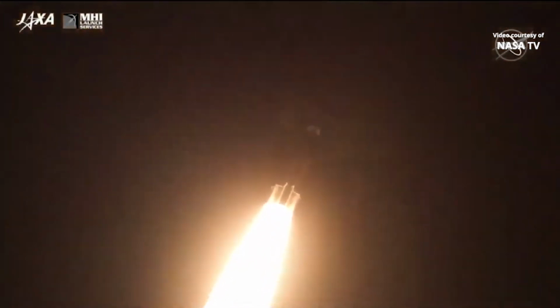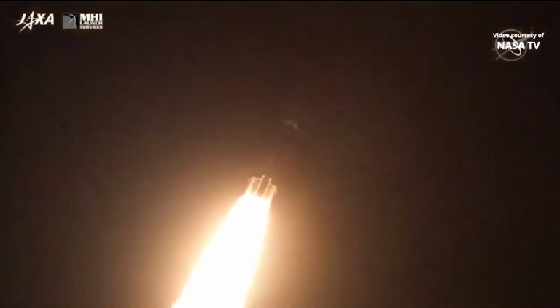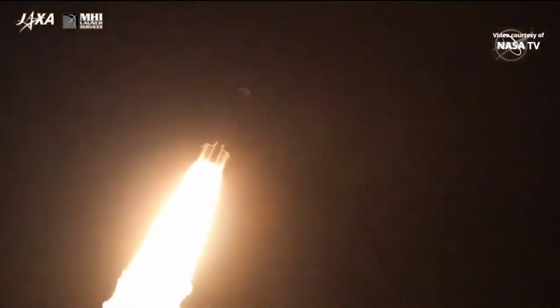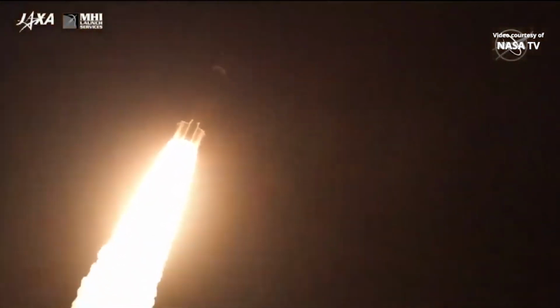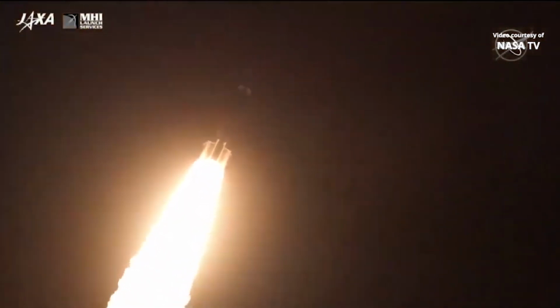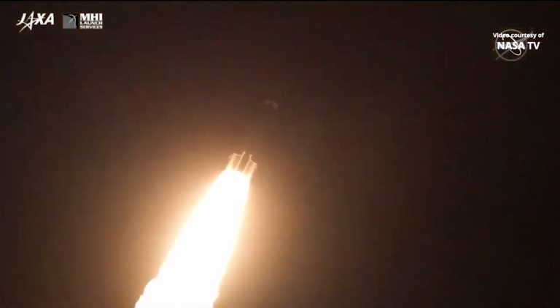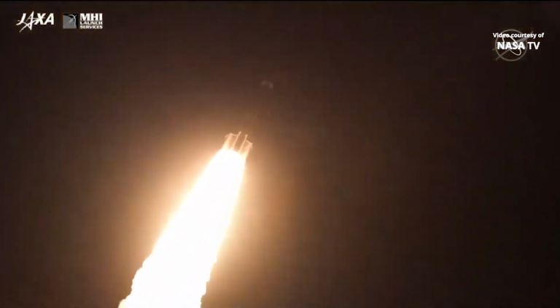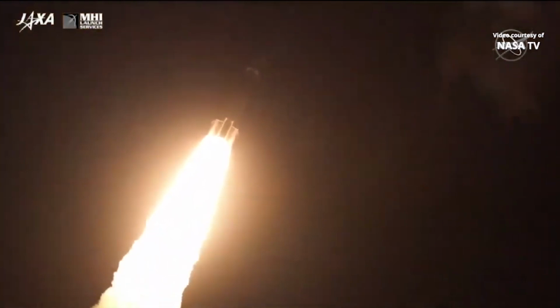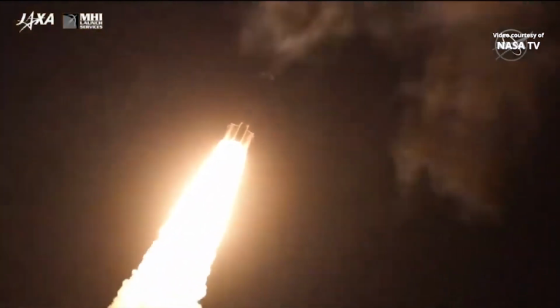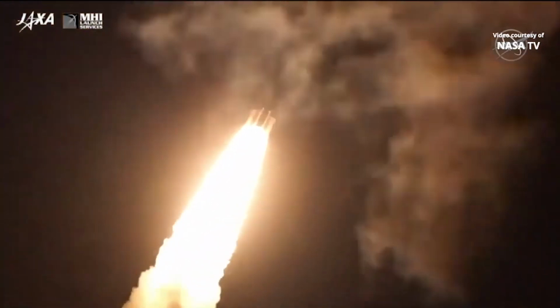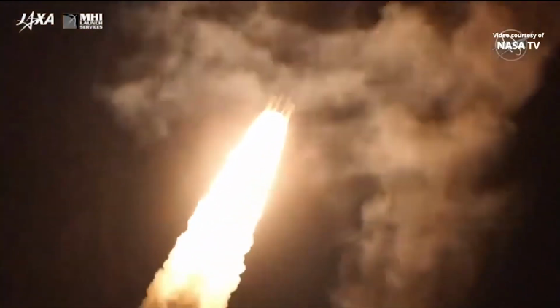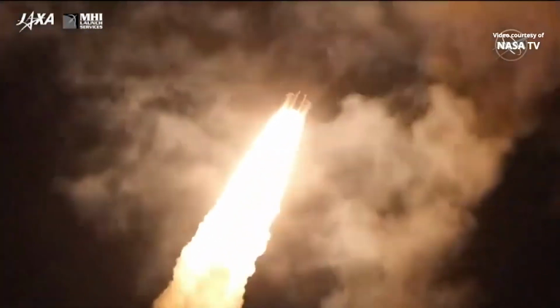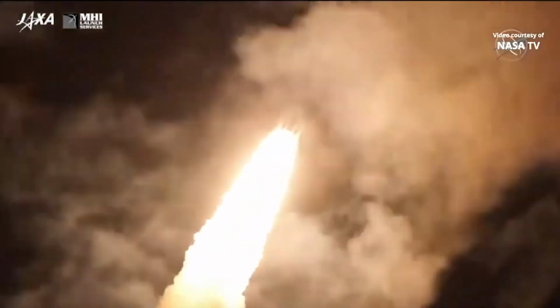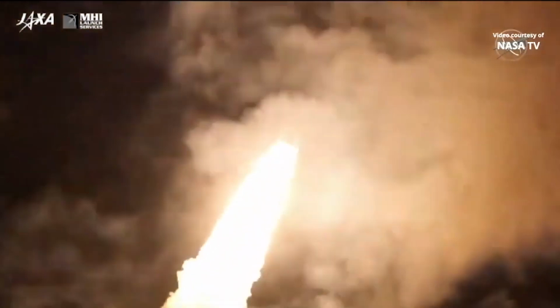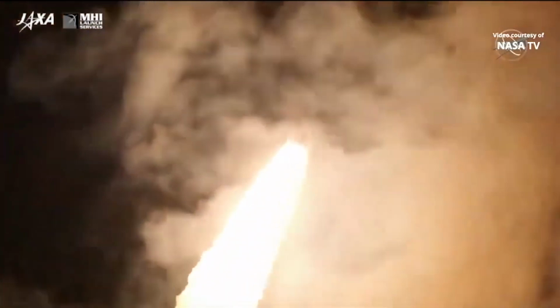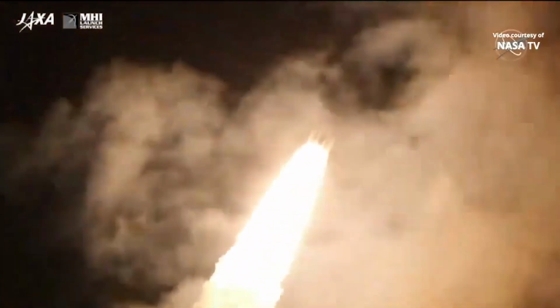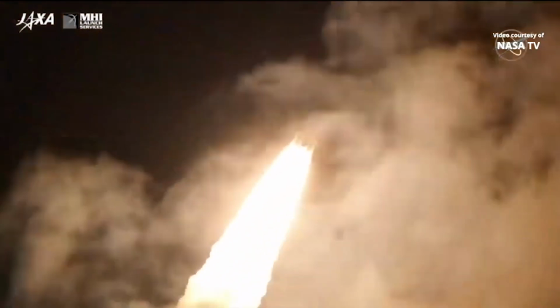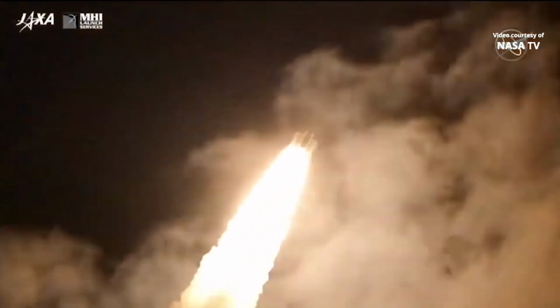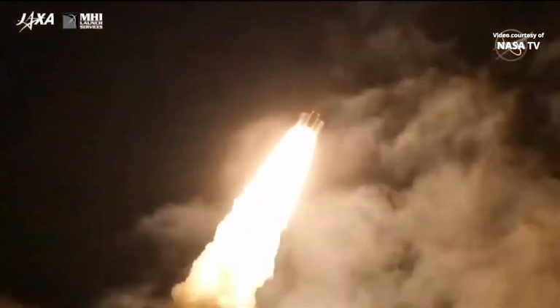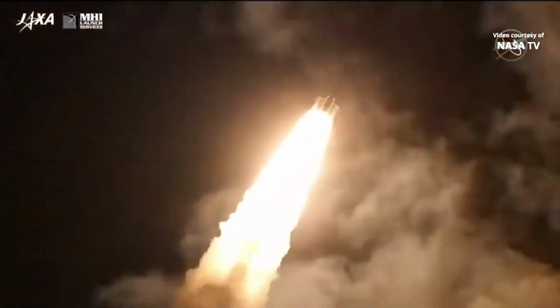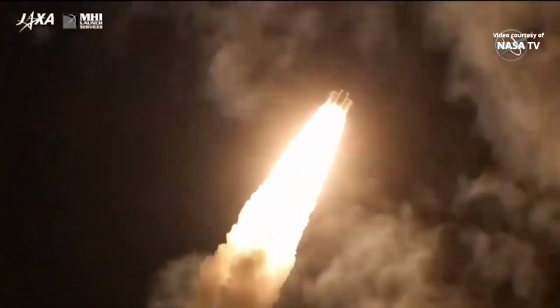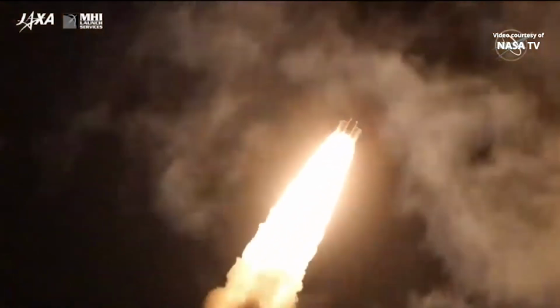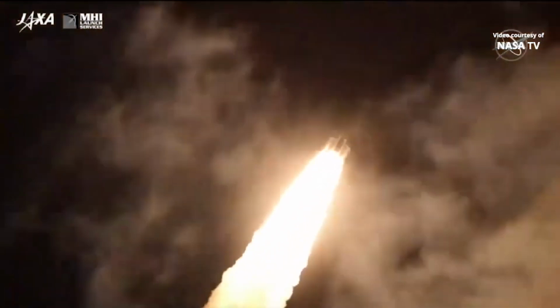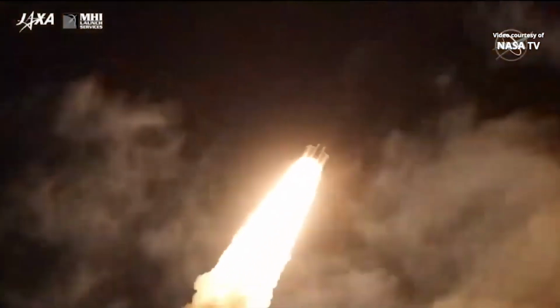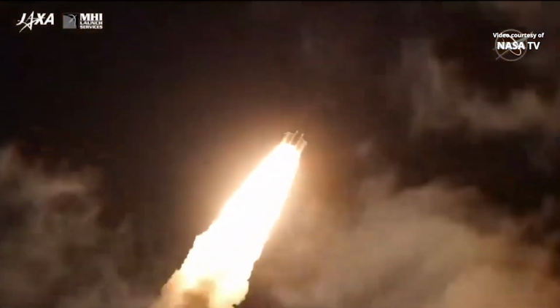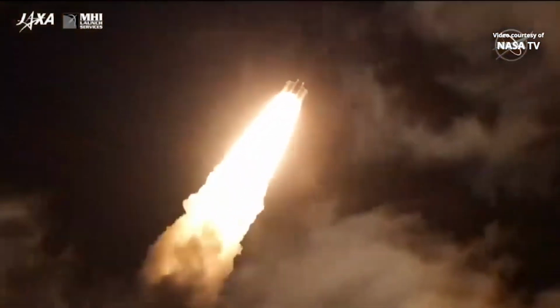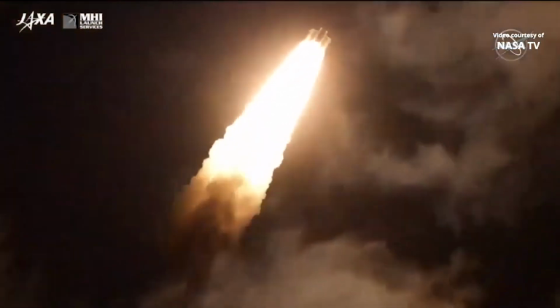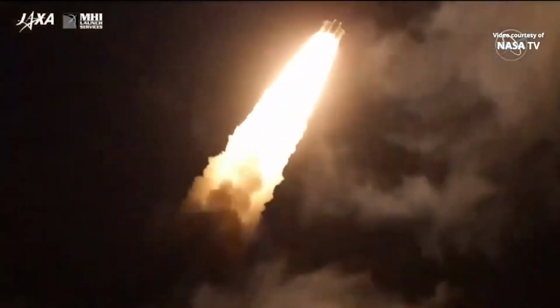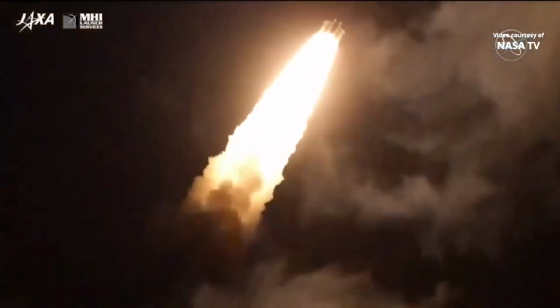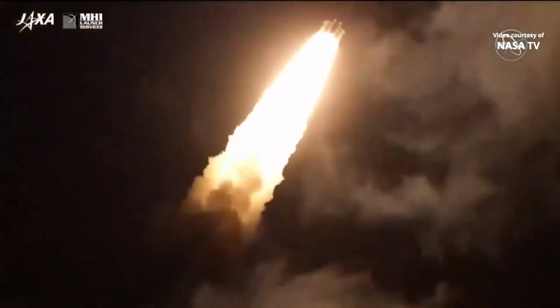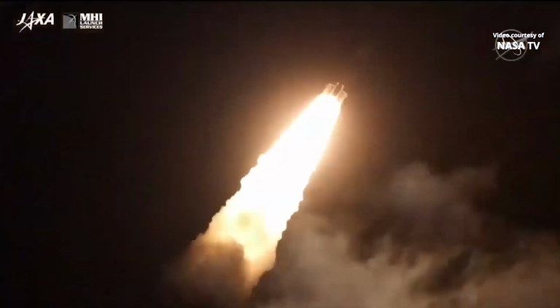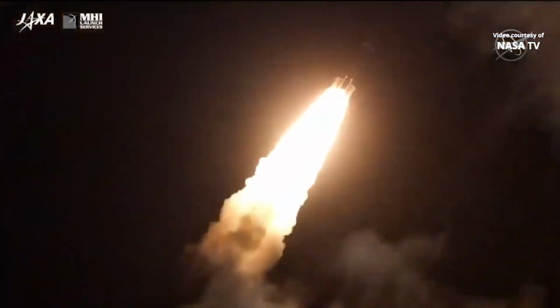Those four strap-on solid rocket boosters will carry the vehicle through the first one minute, 54 seconds of the launch.